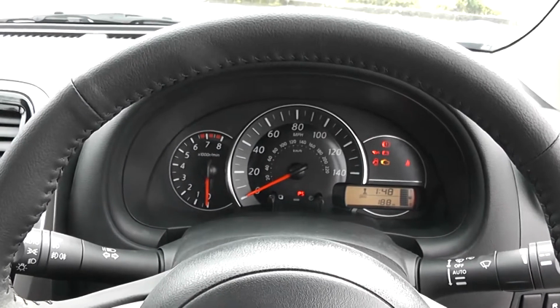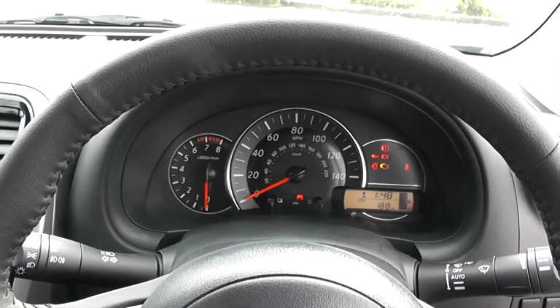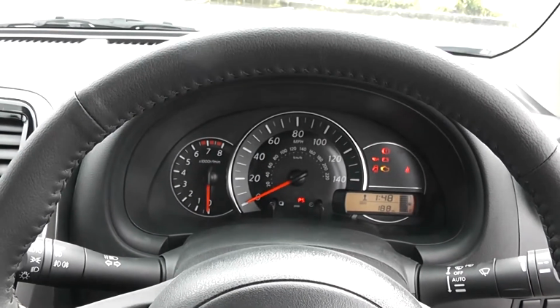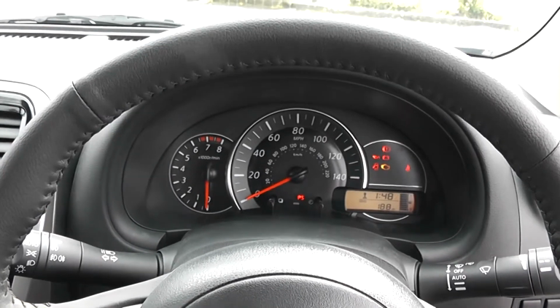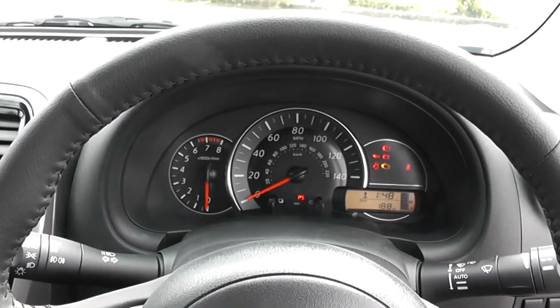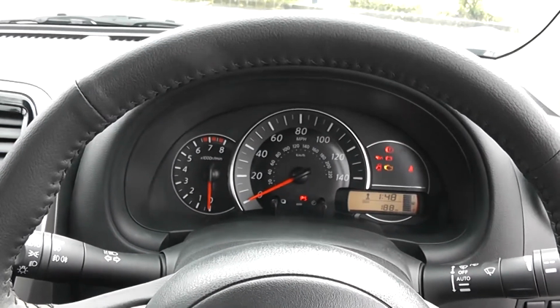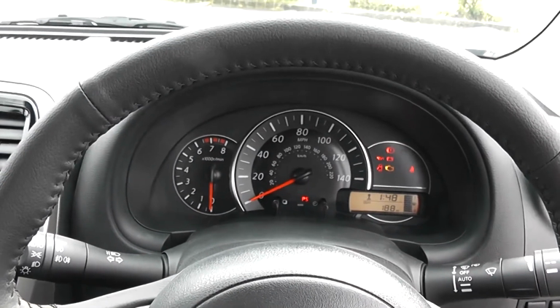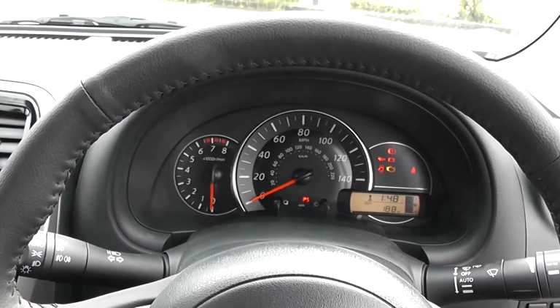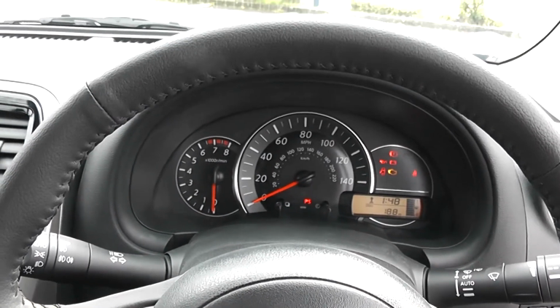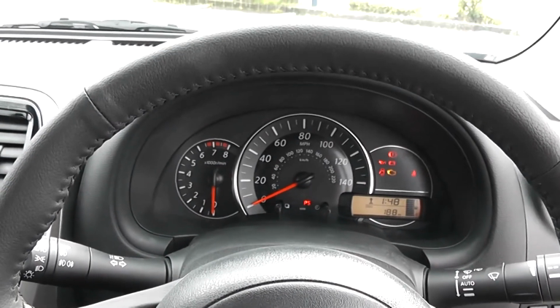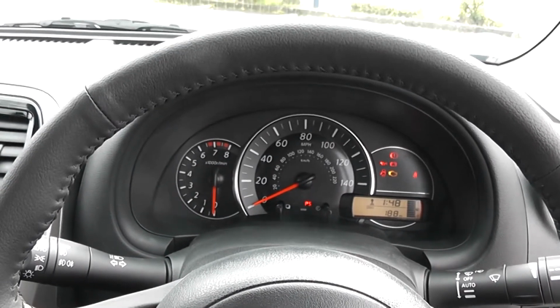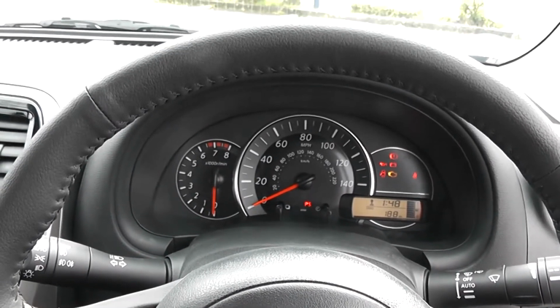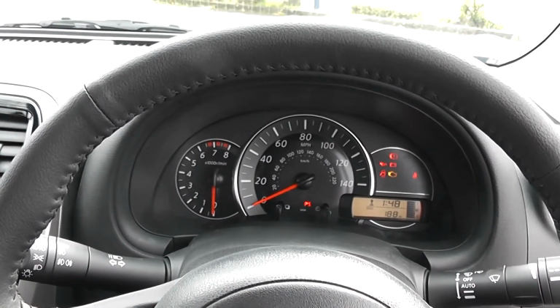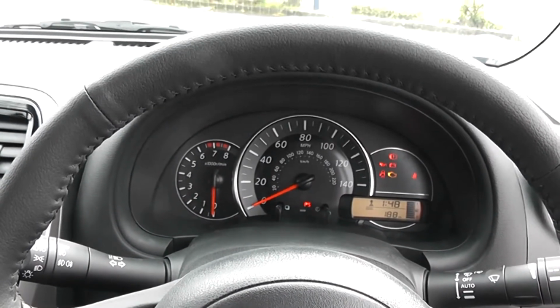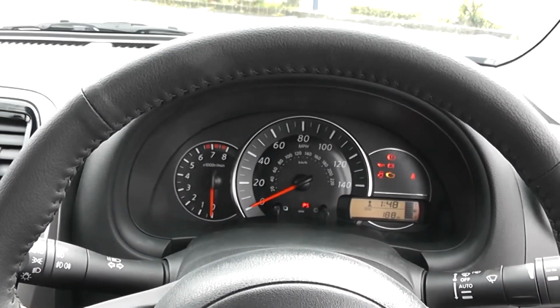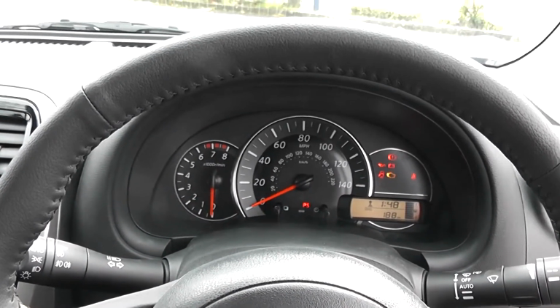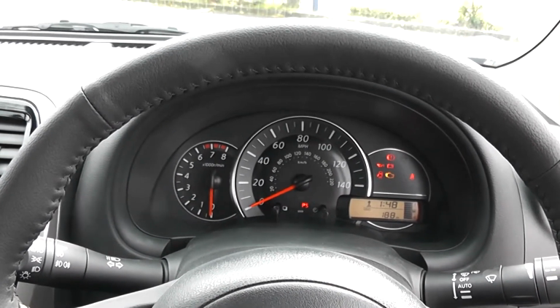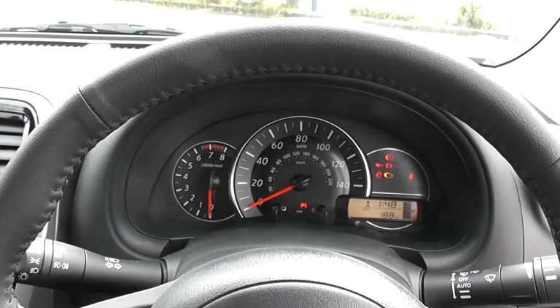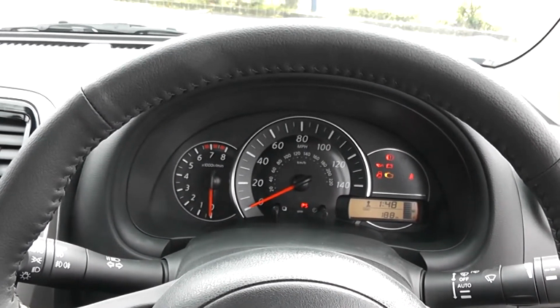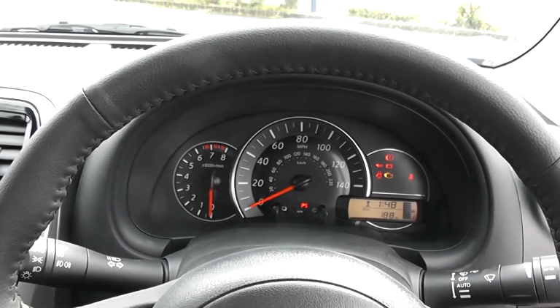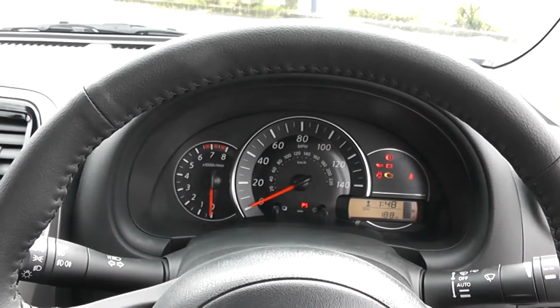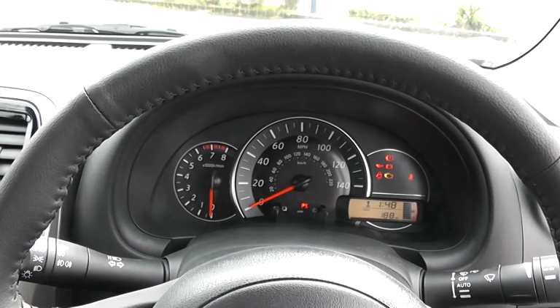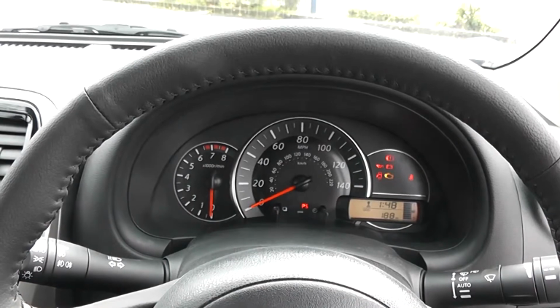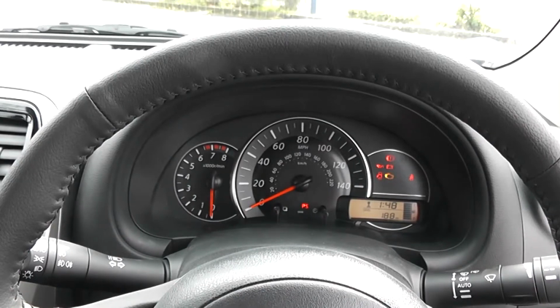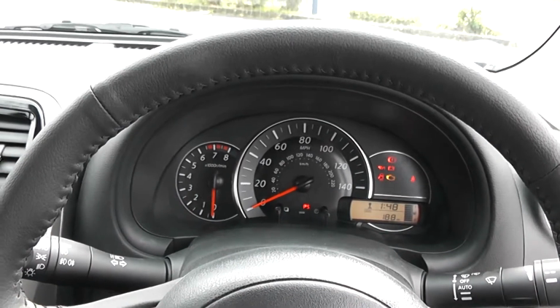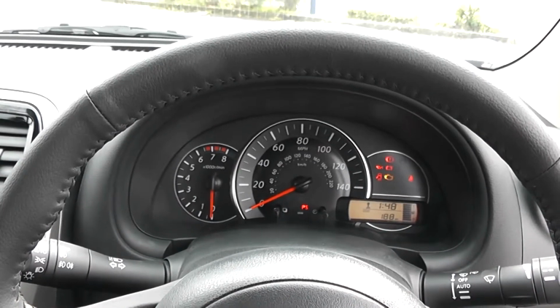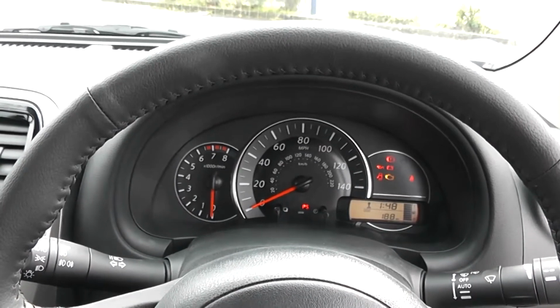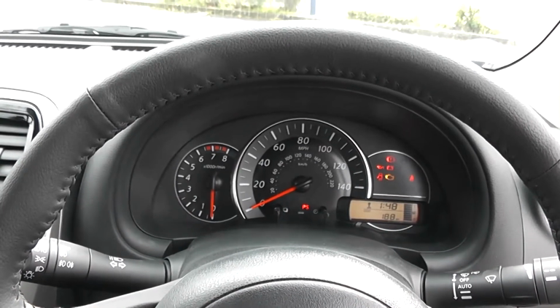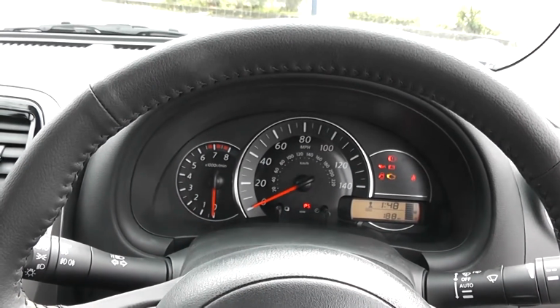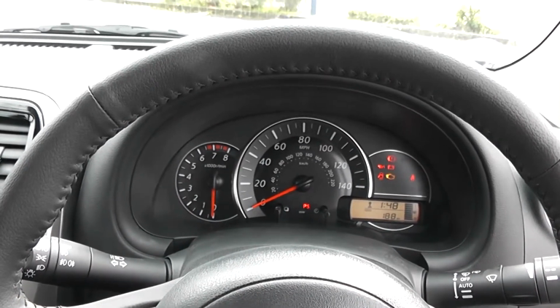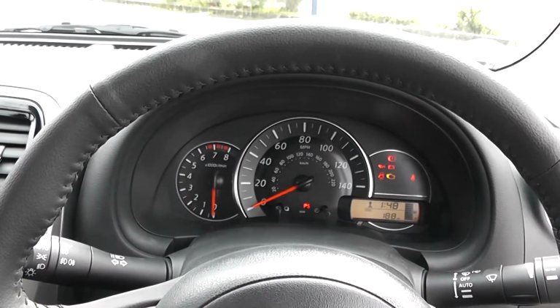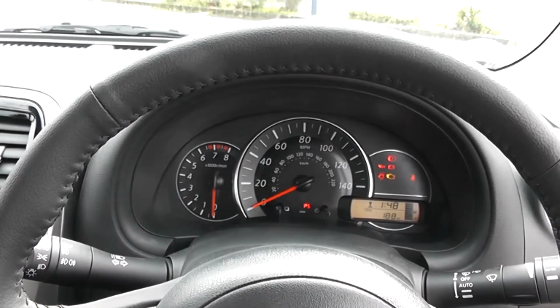The mileage for this vehicle will be going up, as this is a demonstrator vehicle, so the mileage will slowly increase.